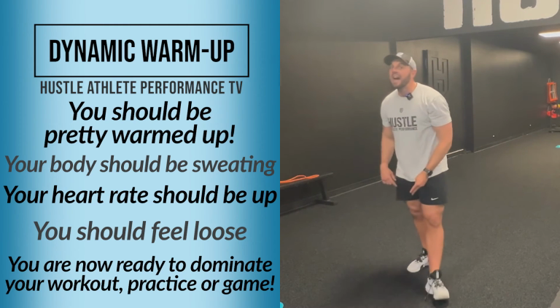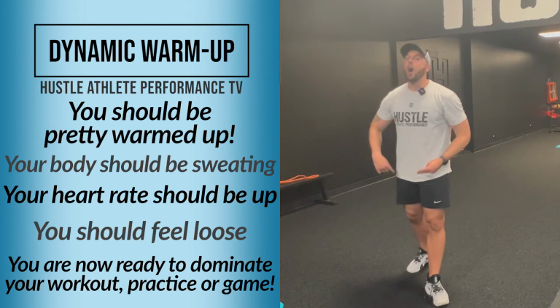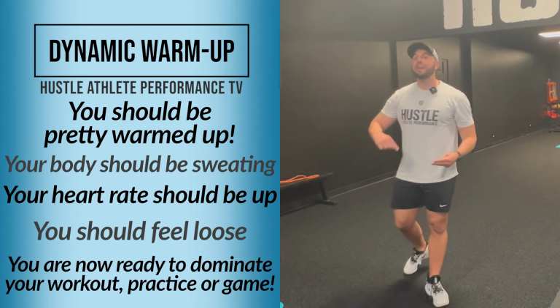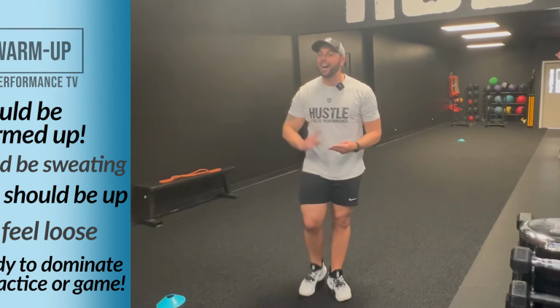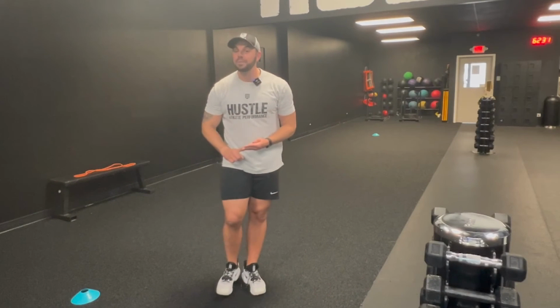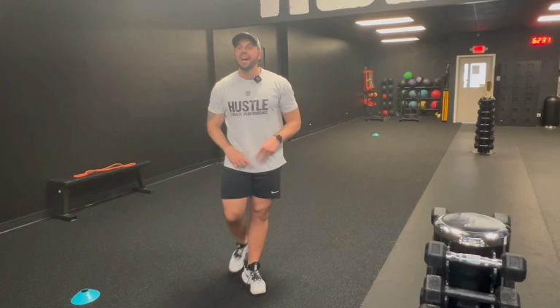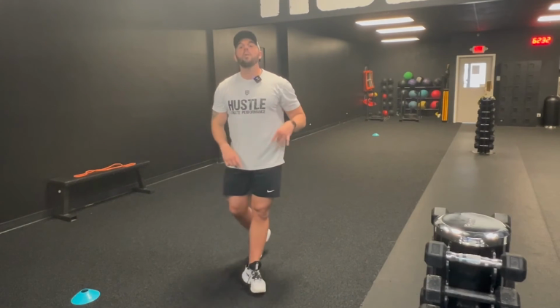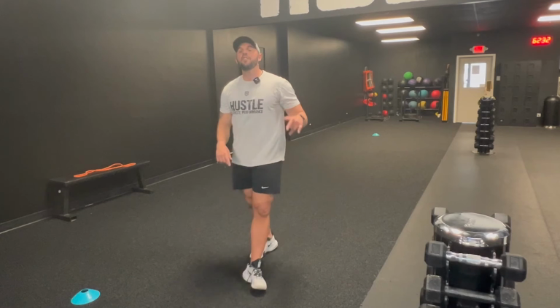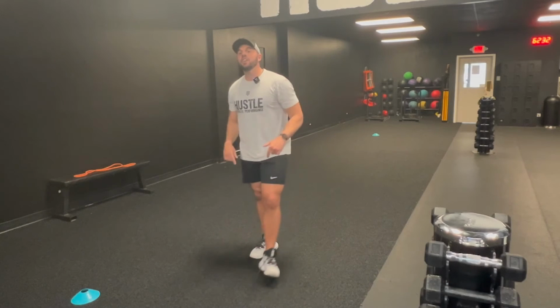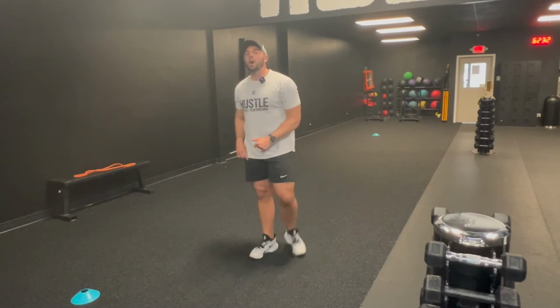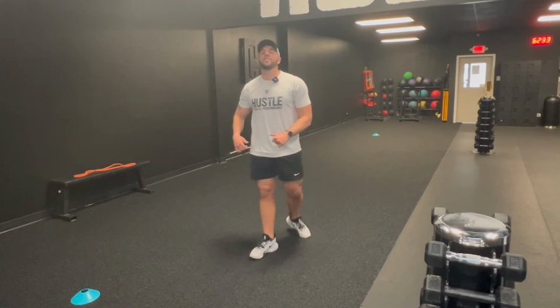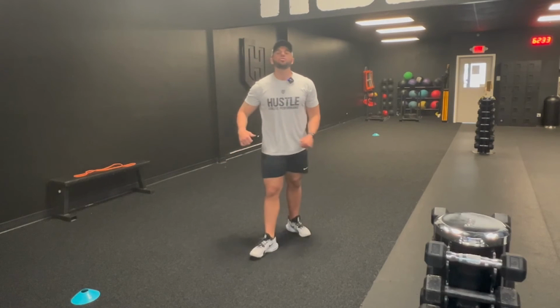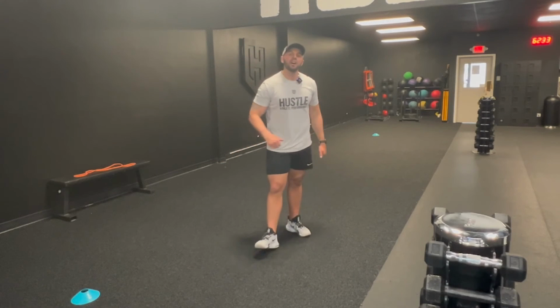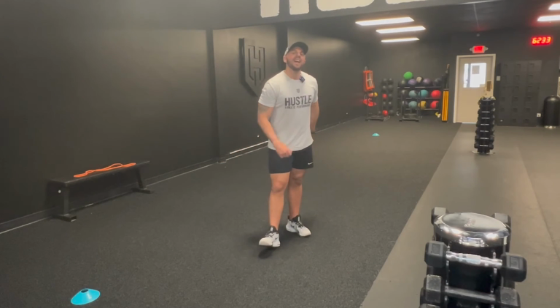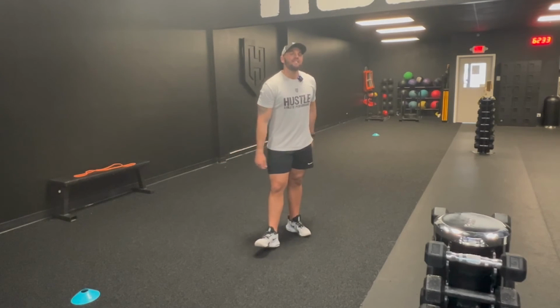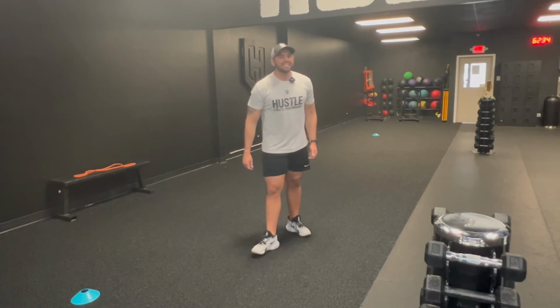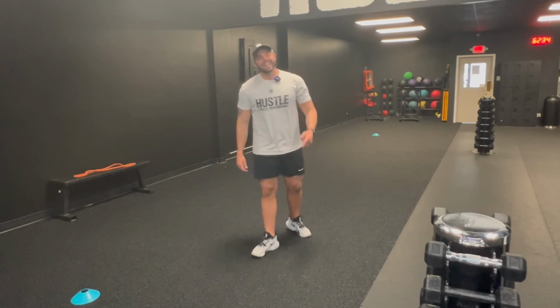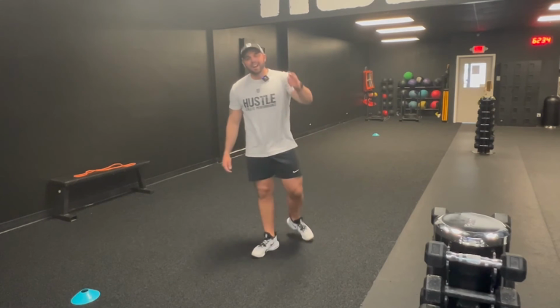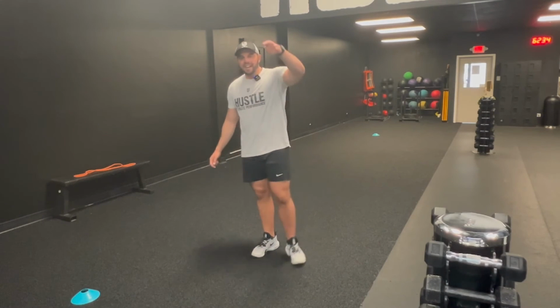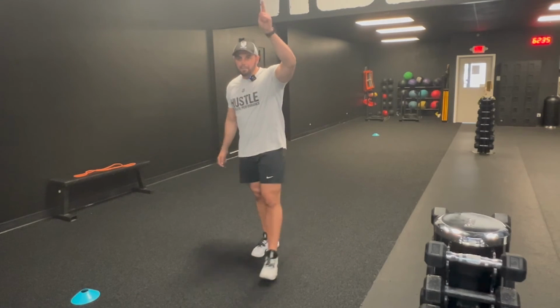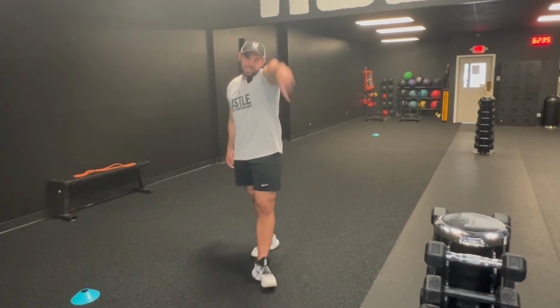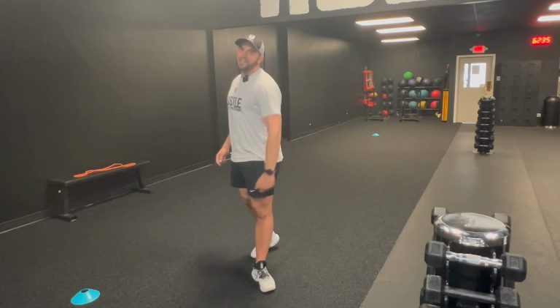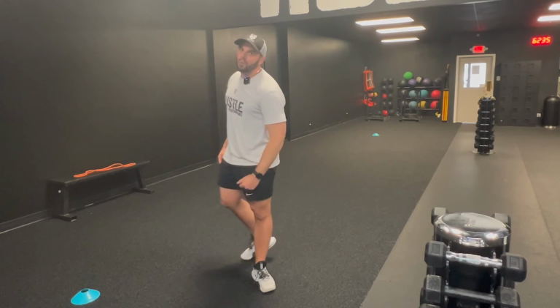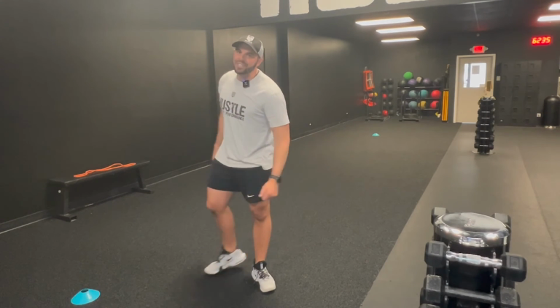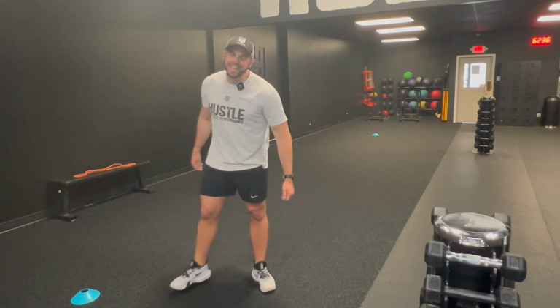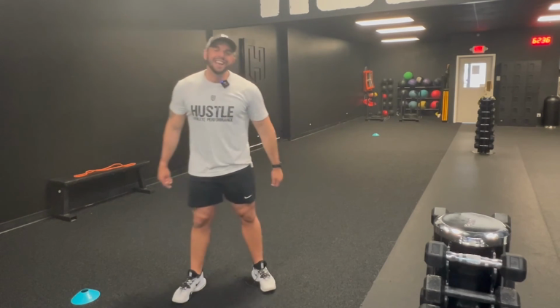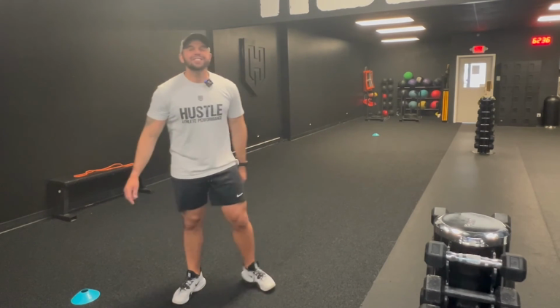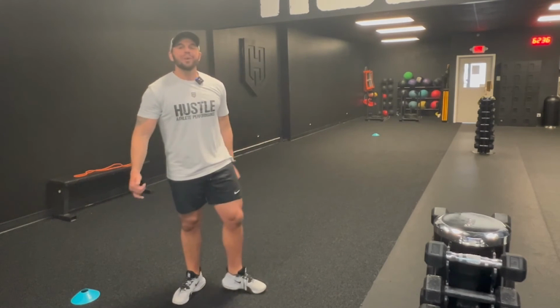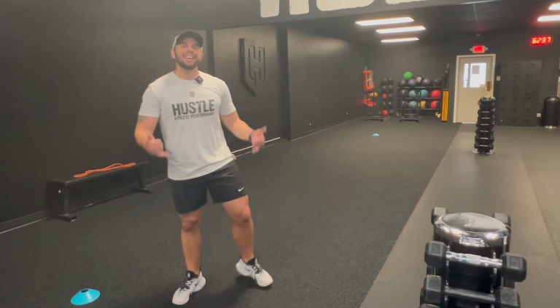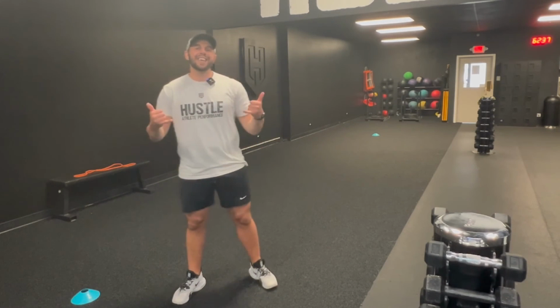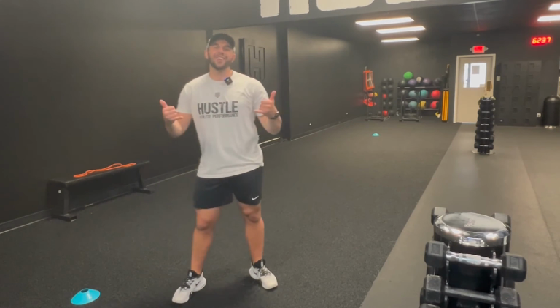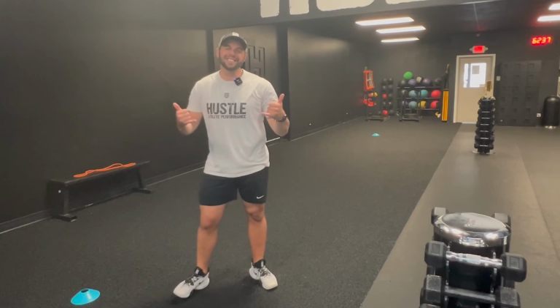You should be feeling loose, ready to dominate your workout, ready to dominate your practice, ready to dominate your game. I hope it helped. I hope you feel good, strong, fast, and confident. I appreciate you for watching, and as always, thanks for hustling.